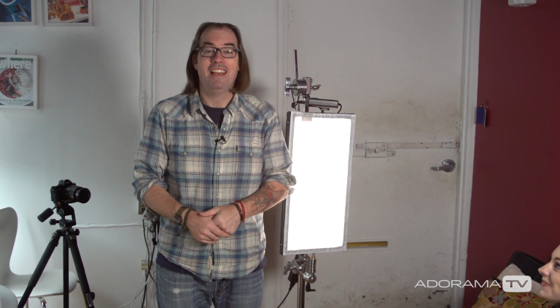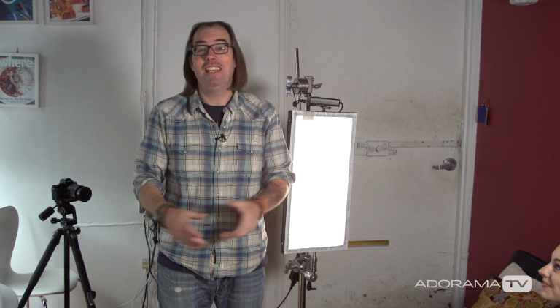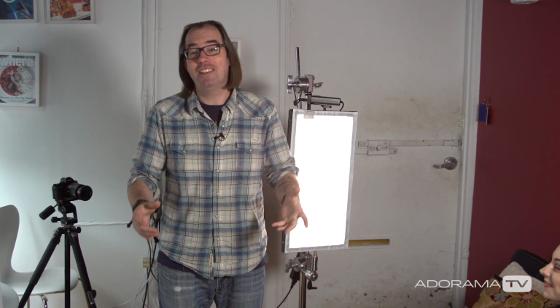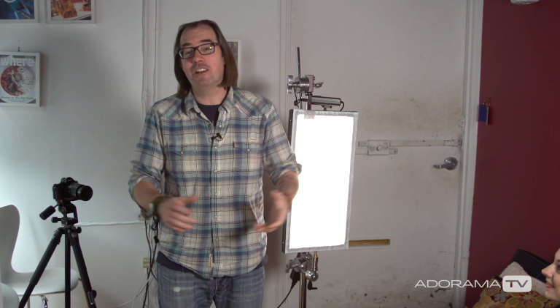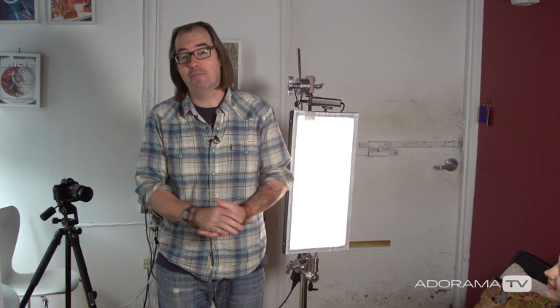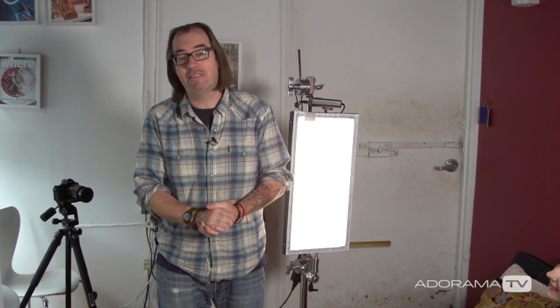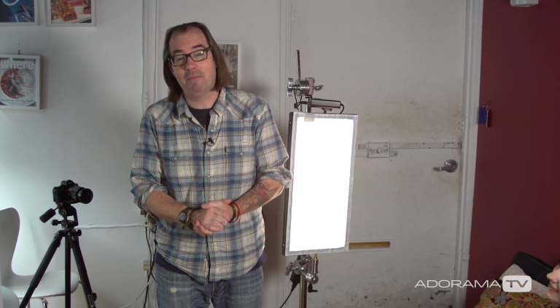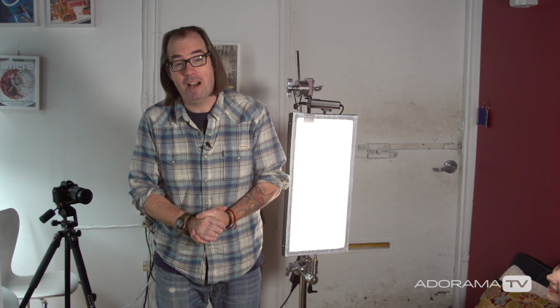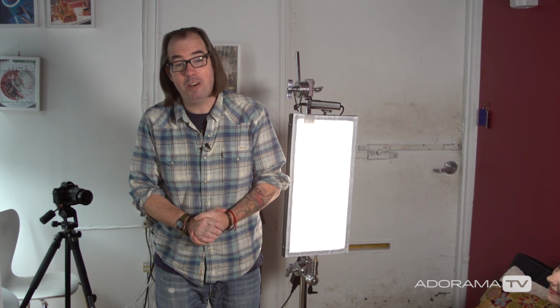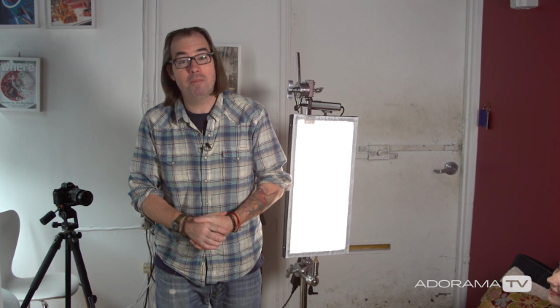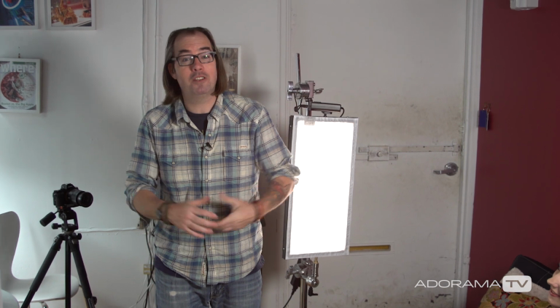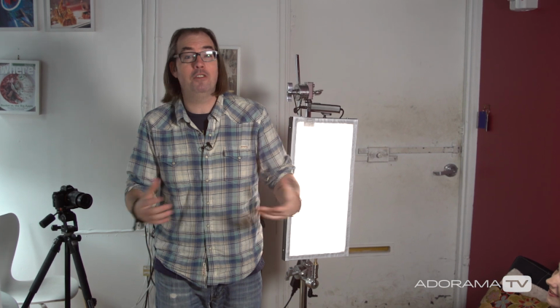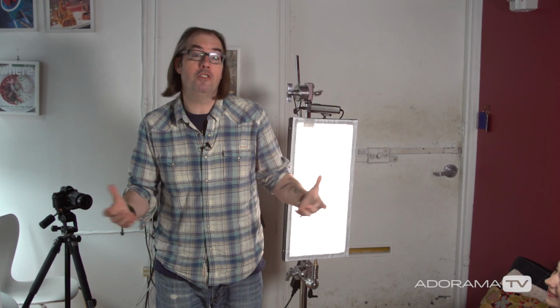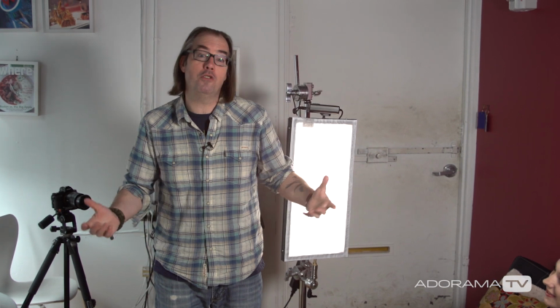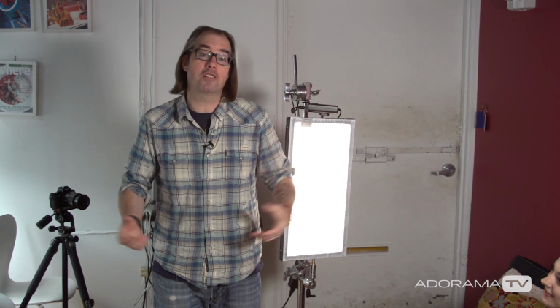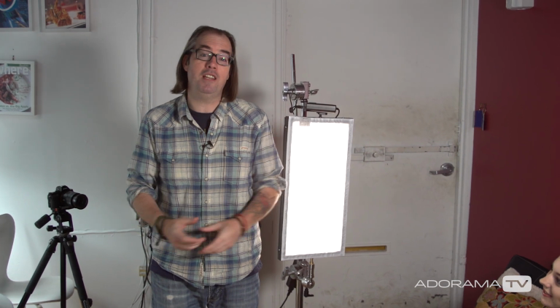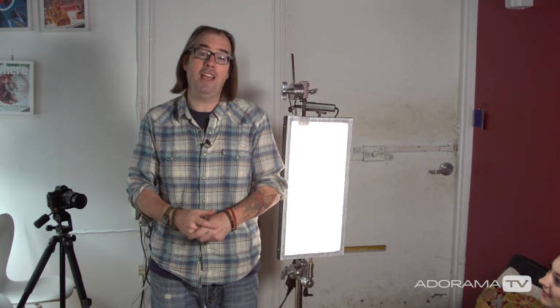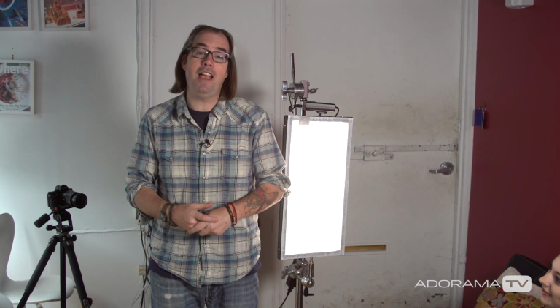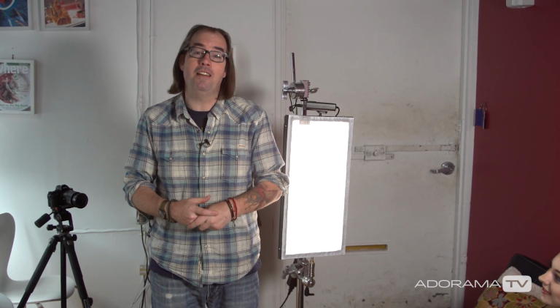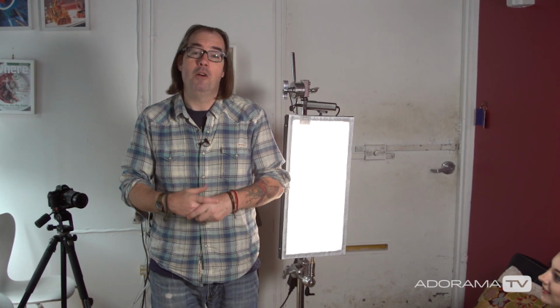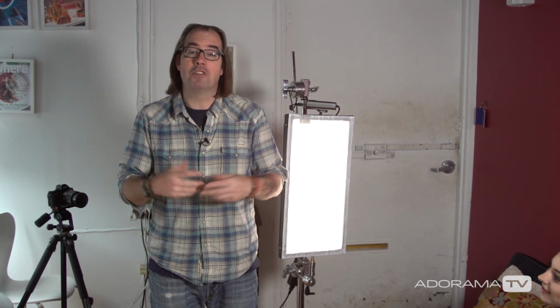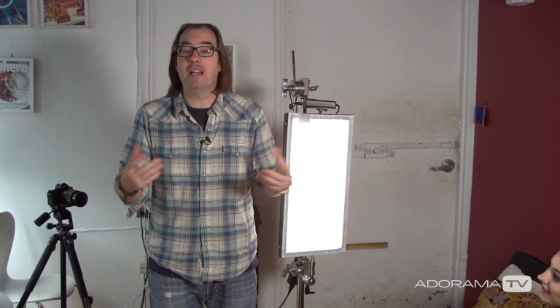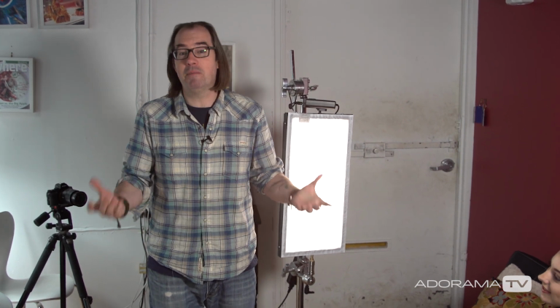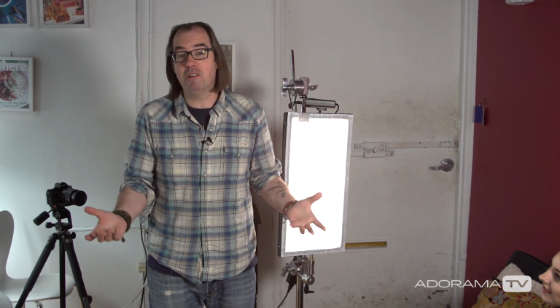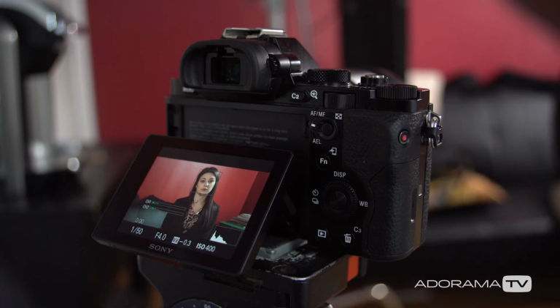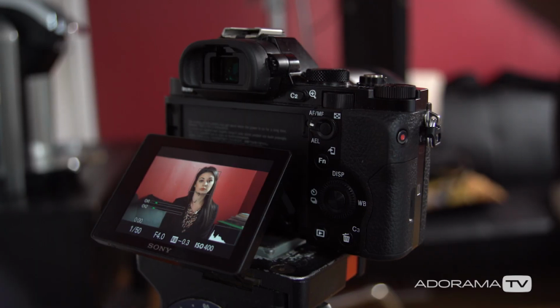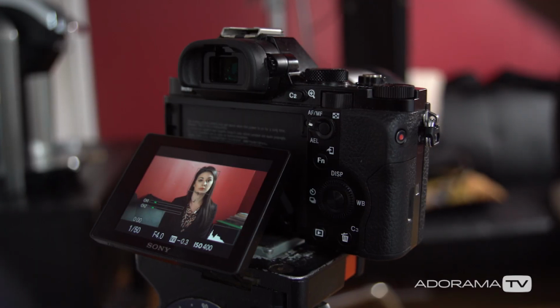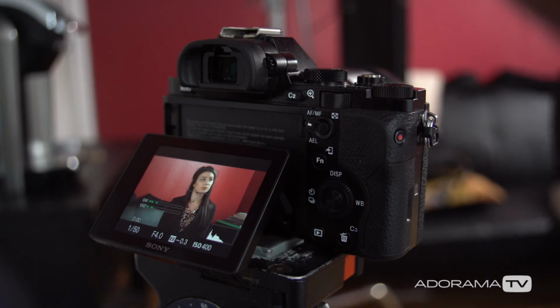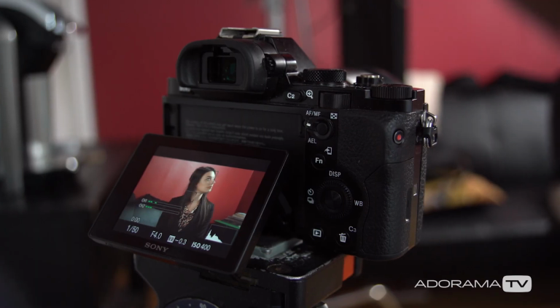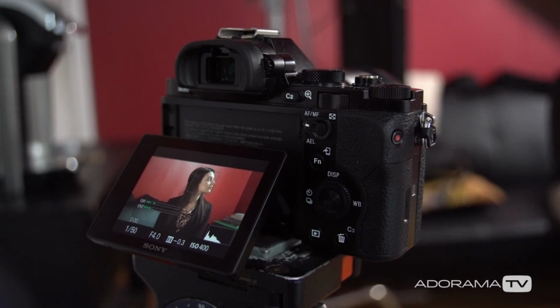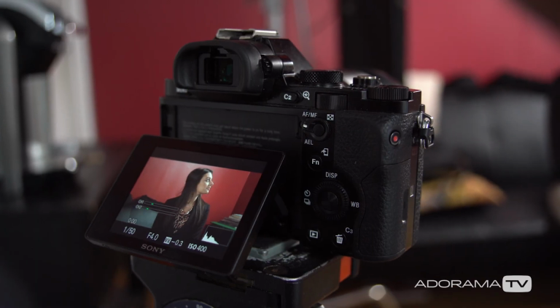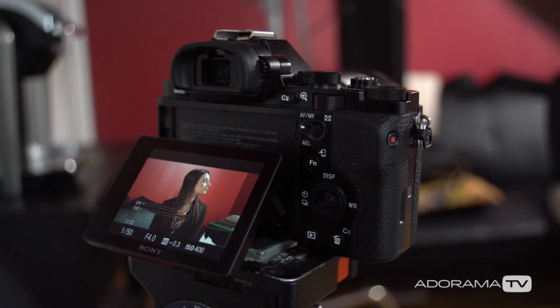Hey, this is Daniel from Adorama. I'm here at my studio in New York City, and we're setting up some interview lighting here with Erica.